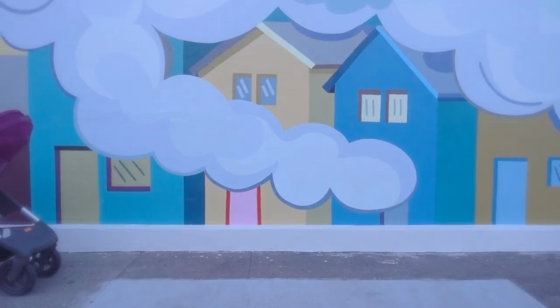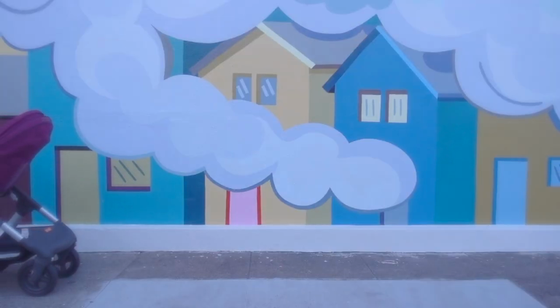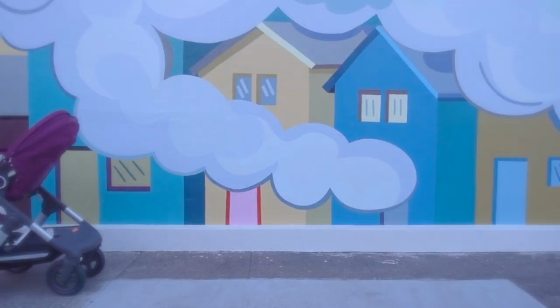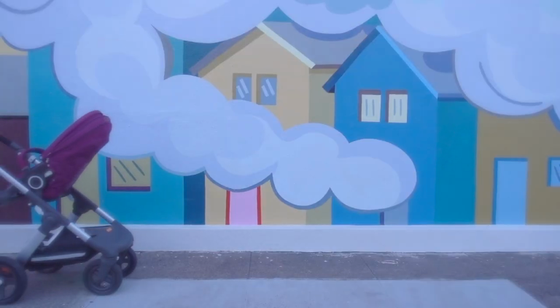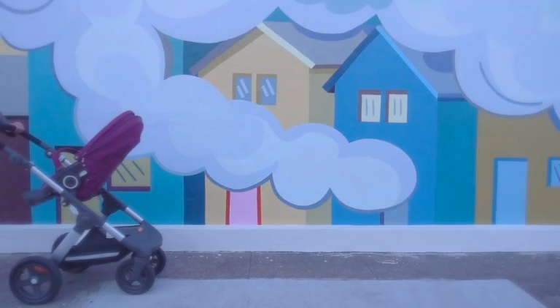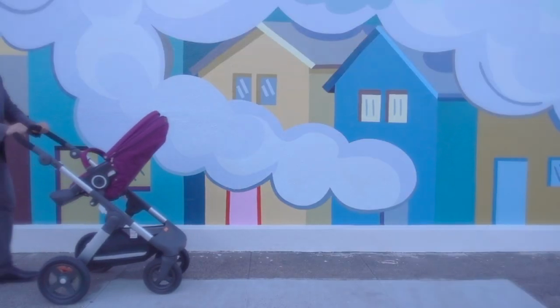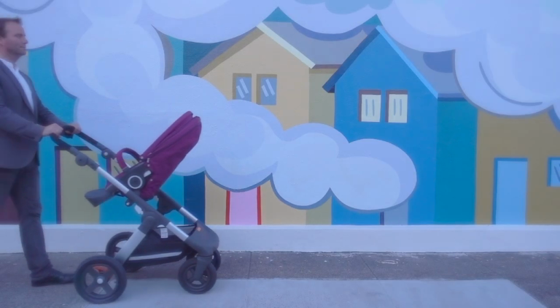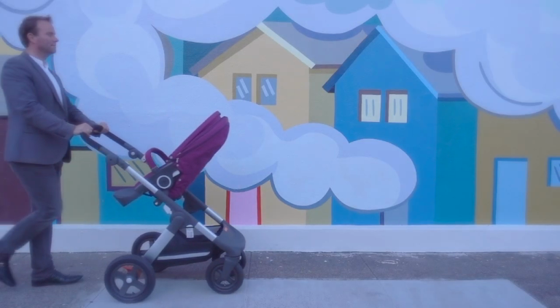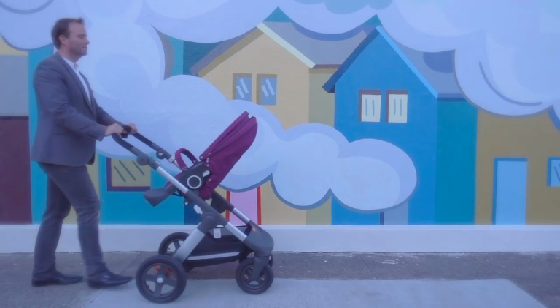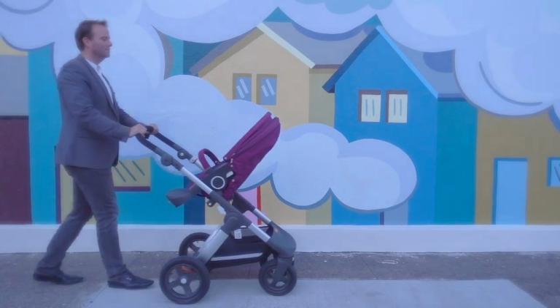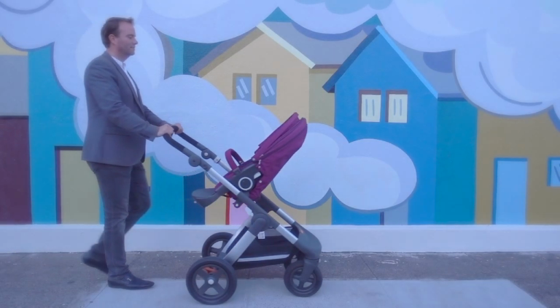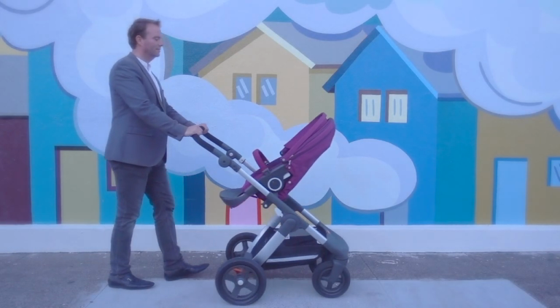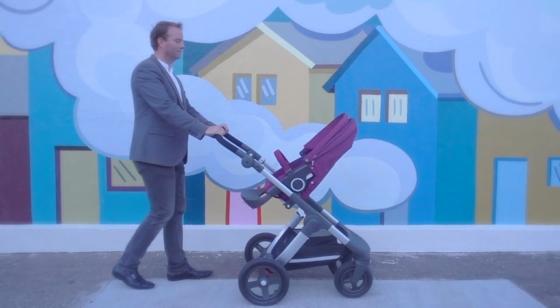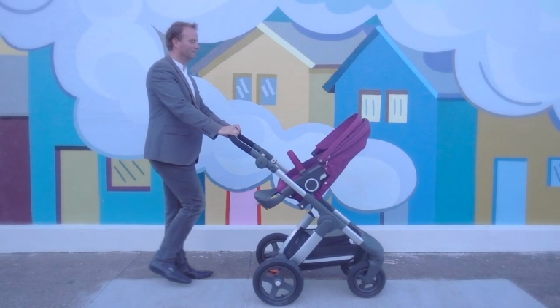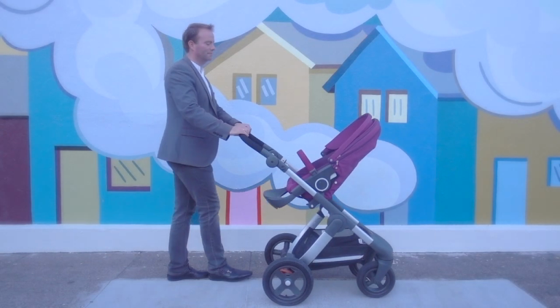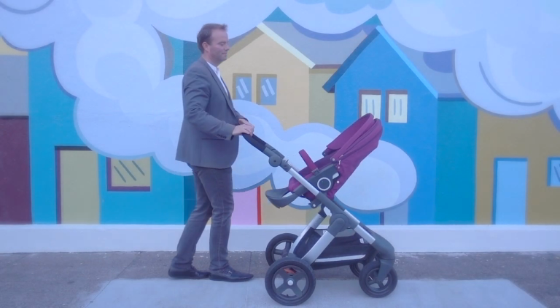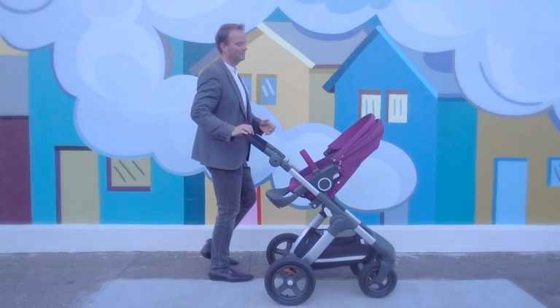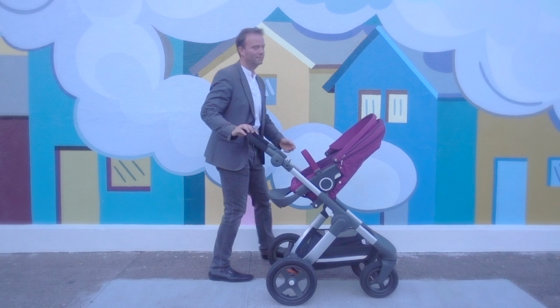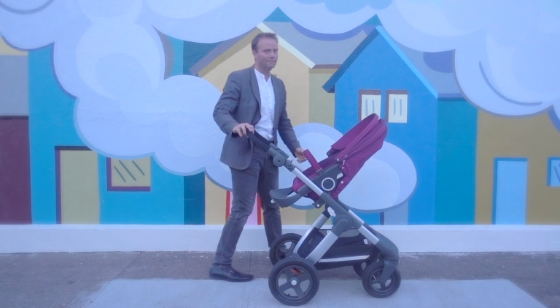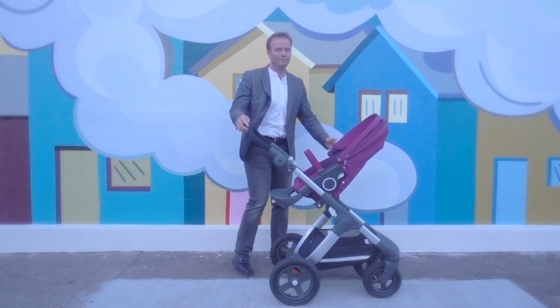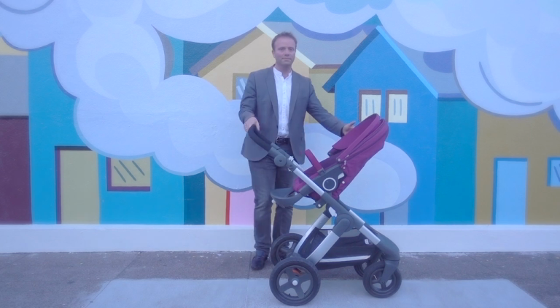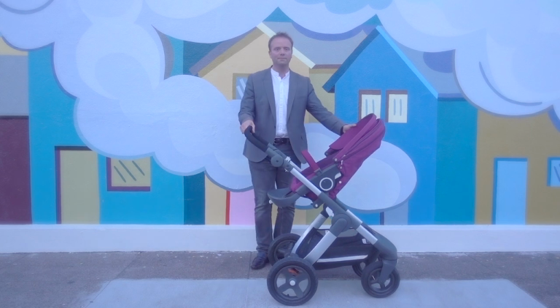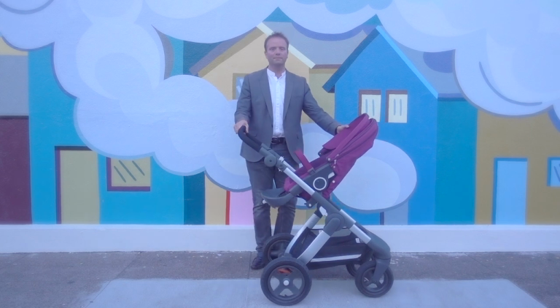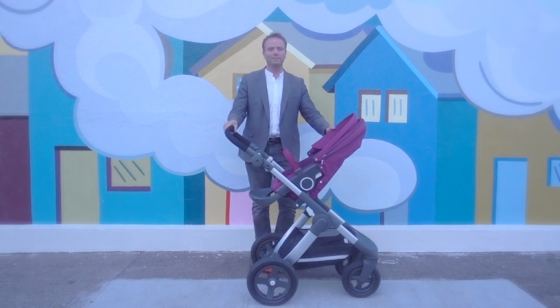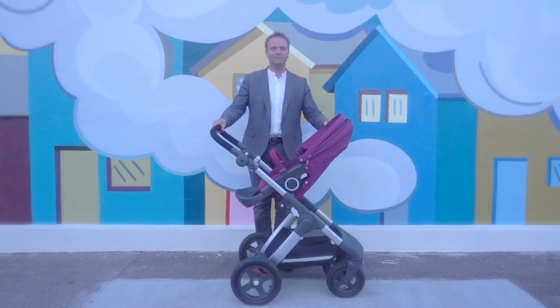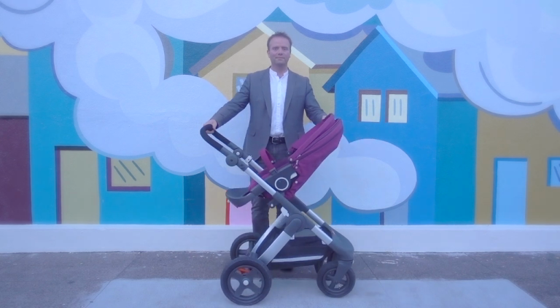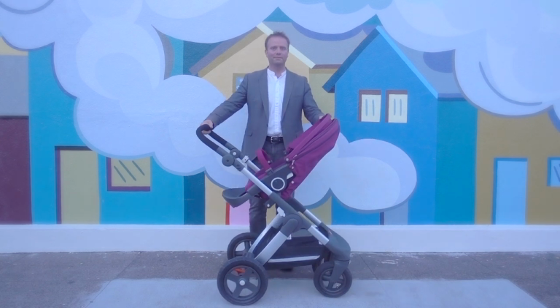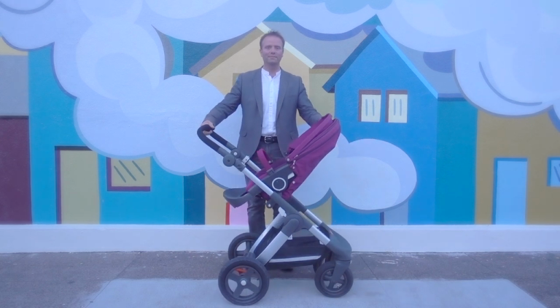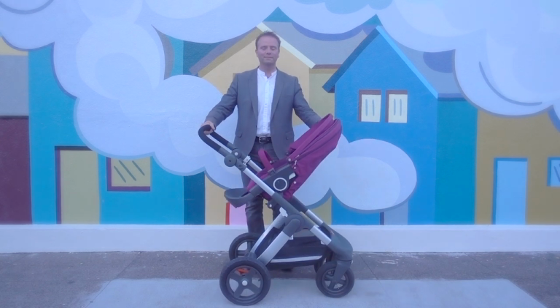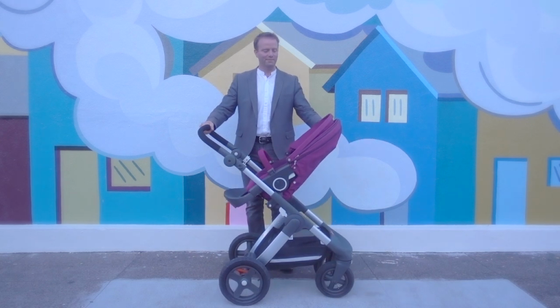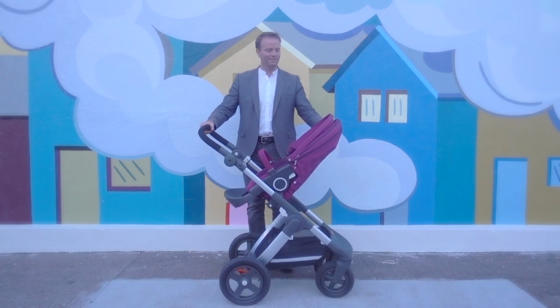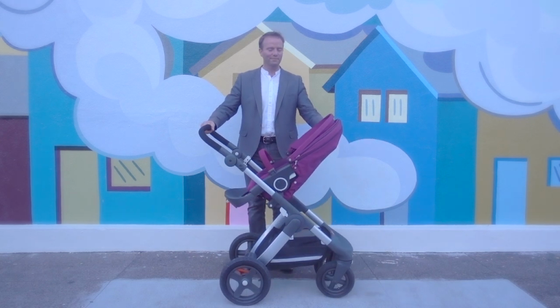Welcome to Living Notes. Today we're talking about the Stokke Trails, and I'll be showing the Trails terrain model.